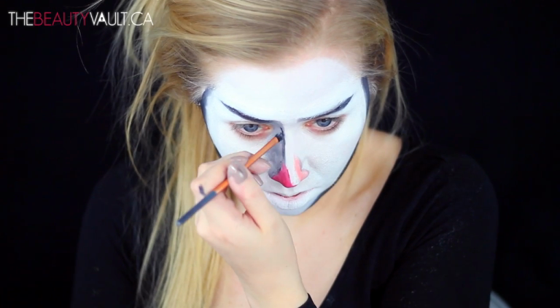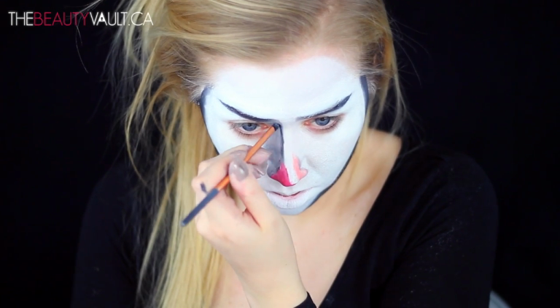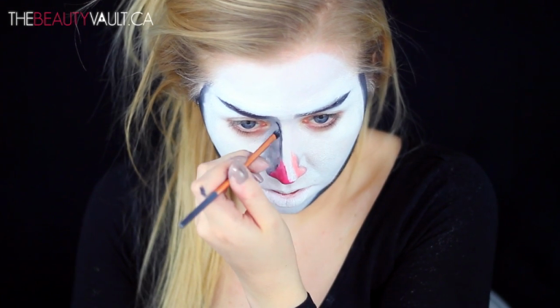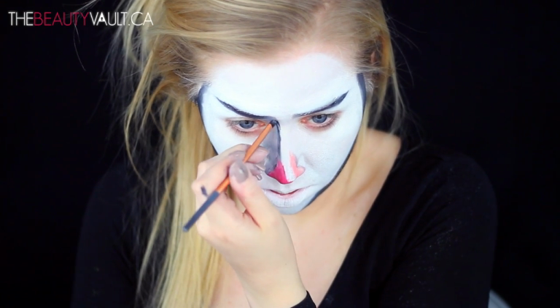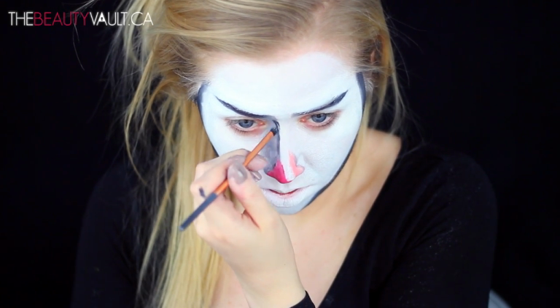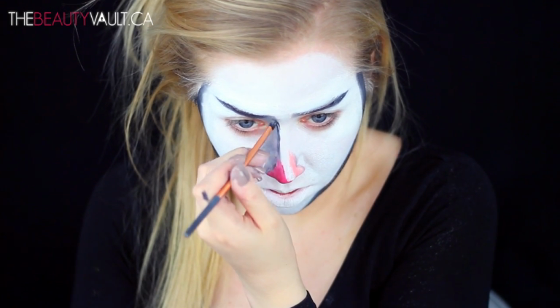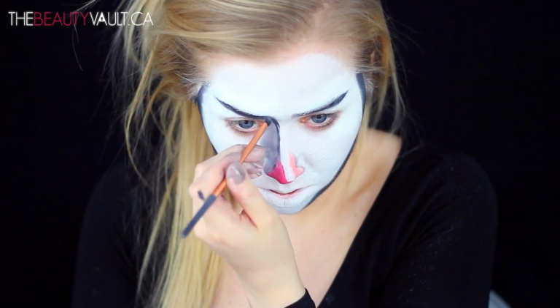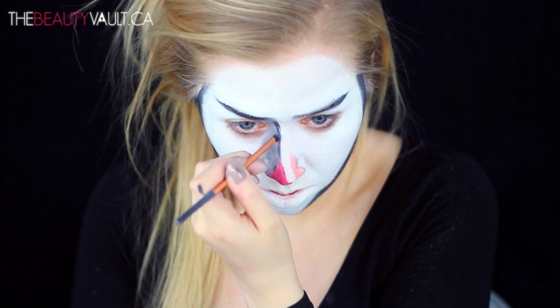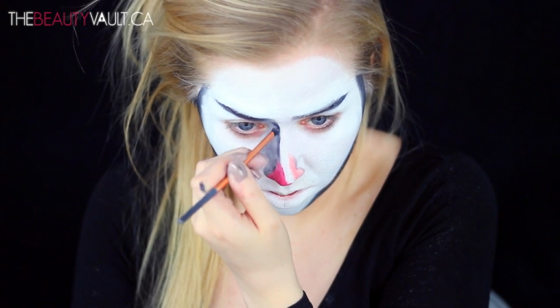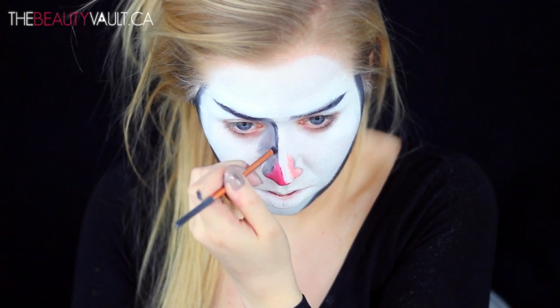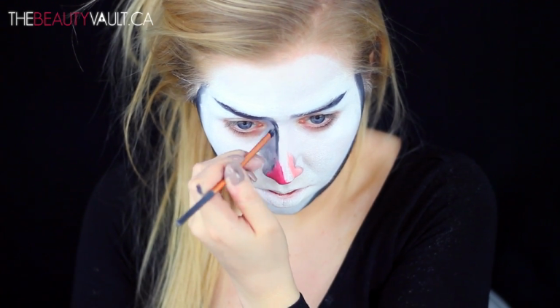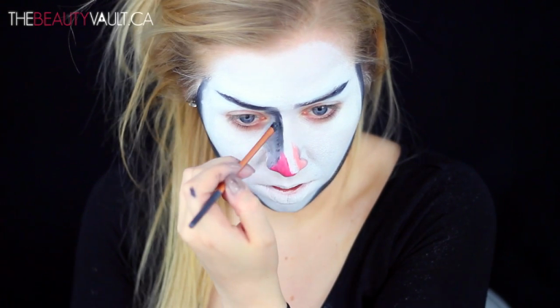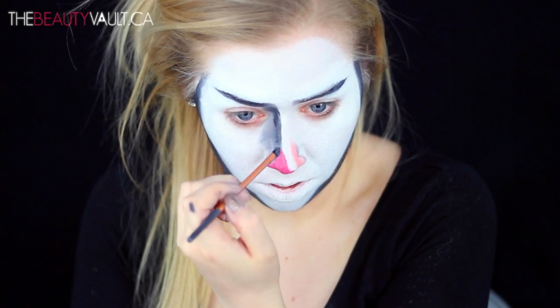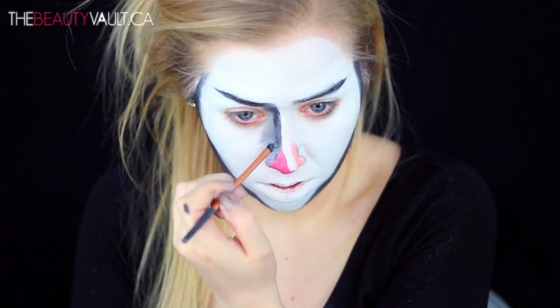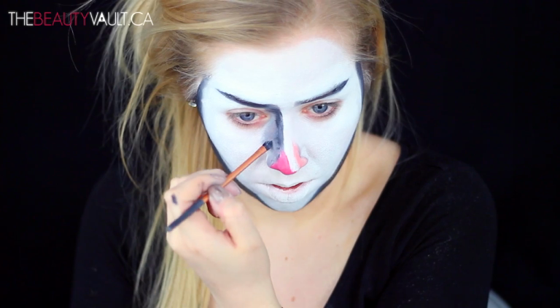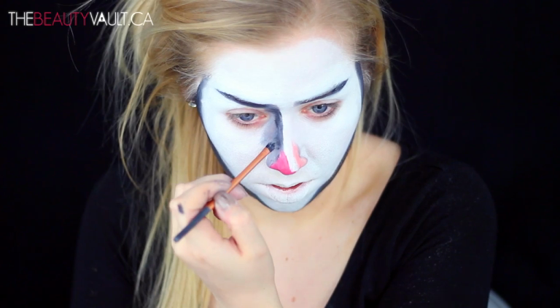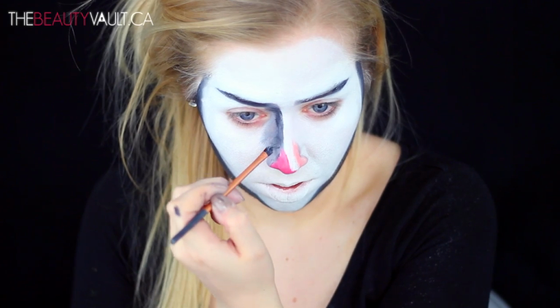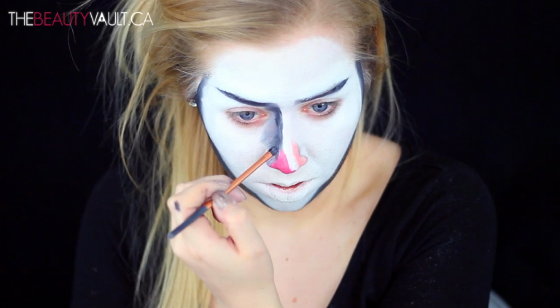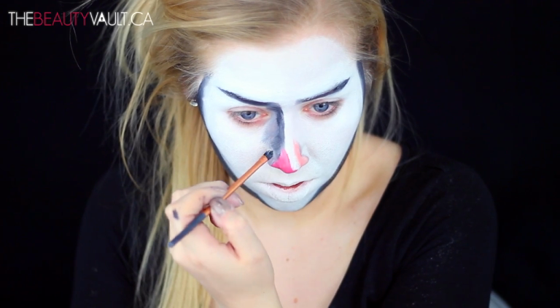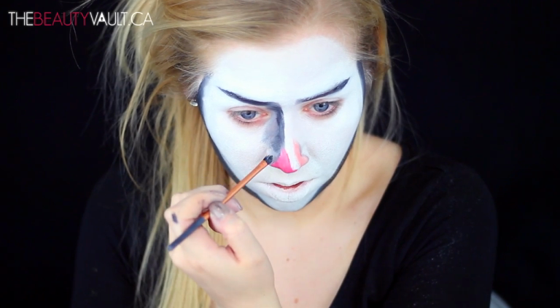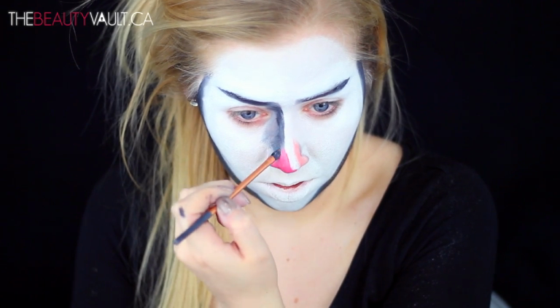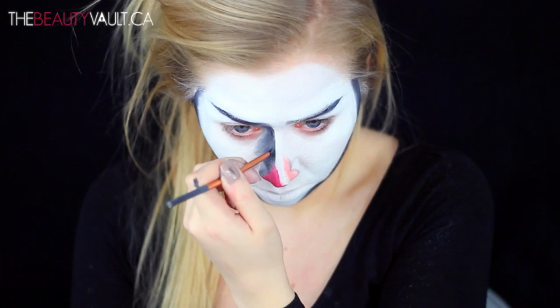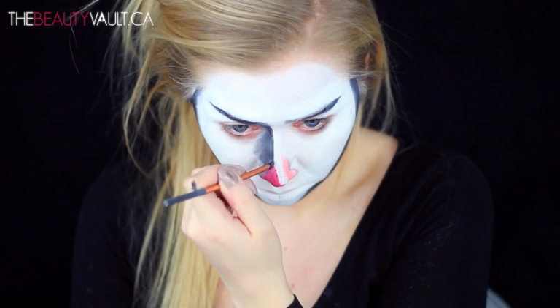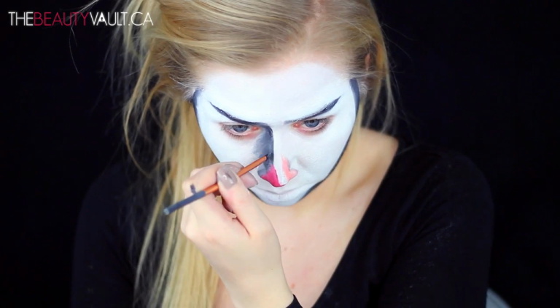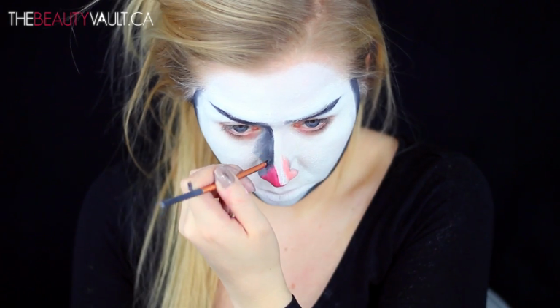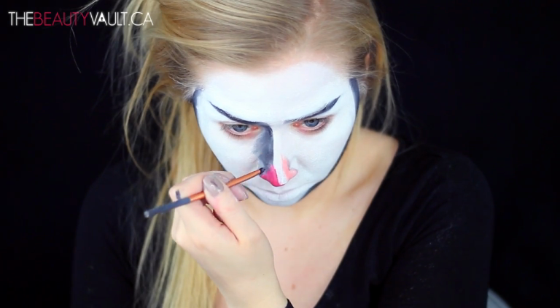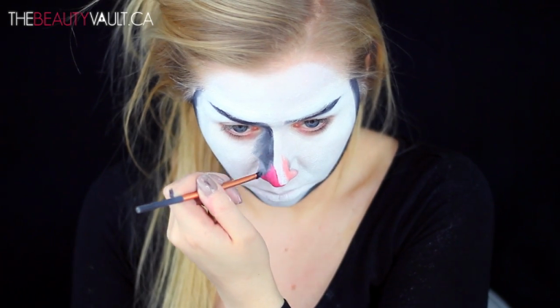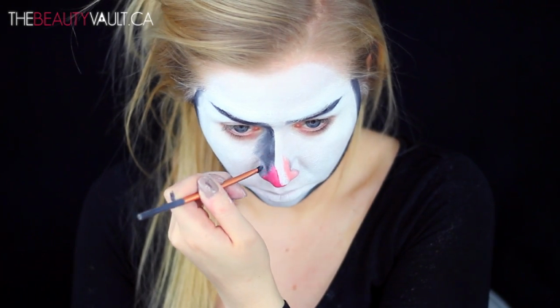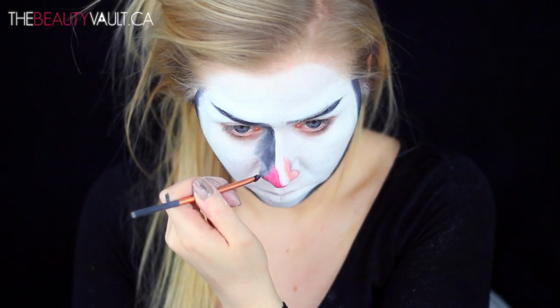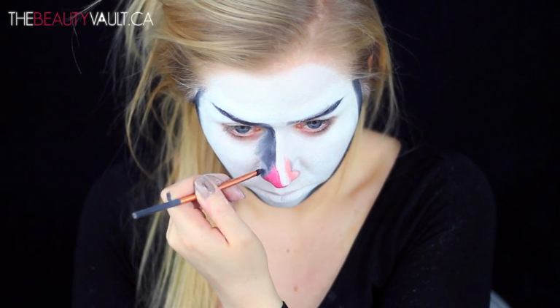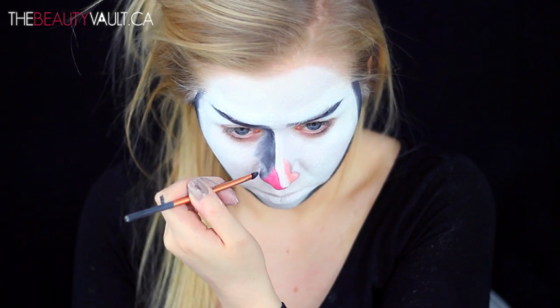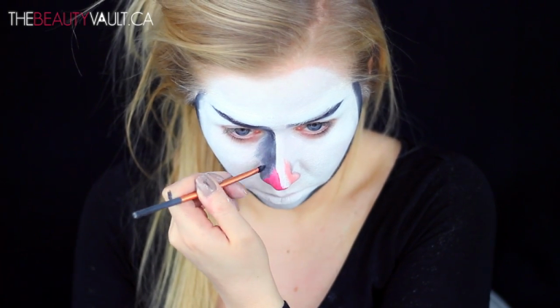Her nose is pretty long and slender and tiny, and her tip extends all the way to the top of her lip. Mine does not, so I just kind of had to work with what I had.